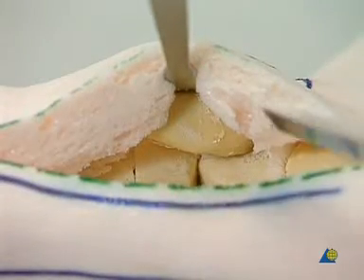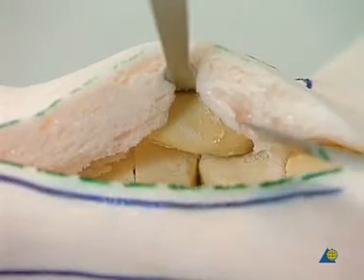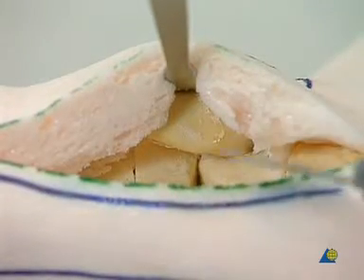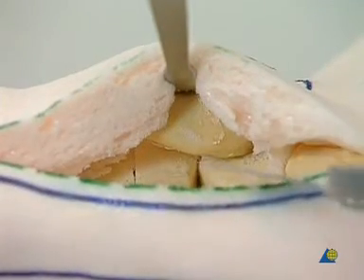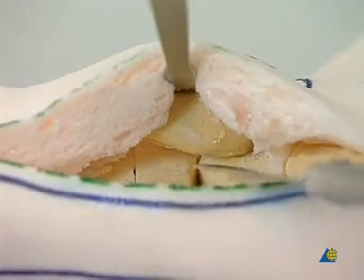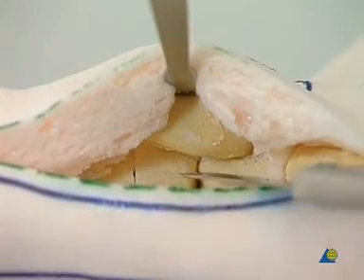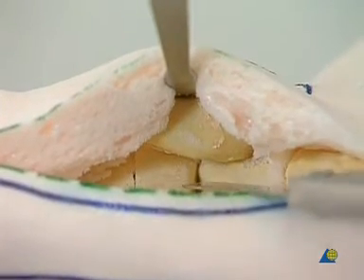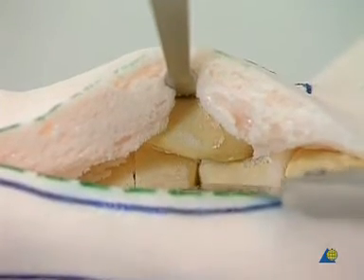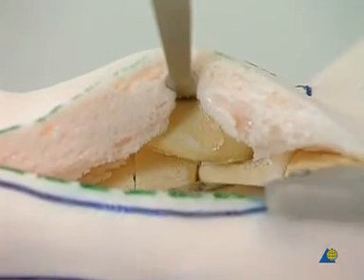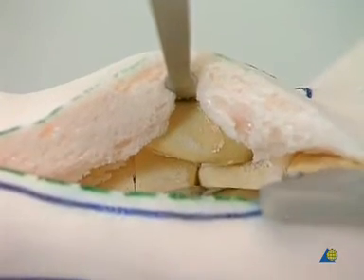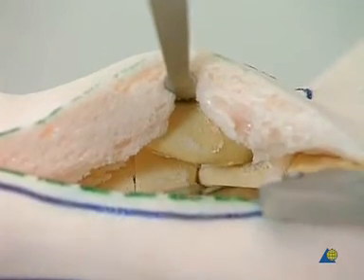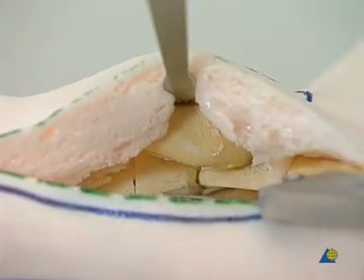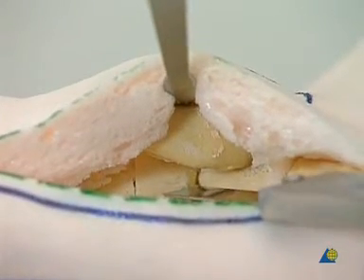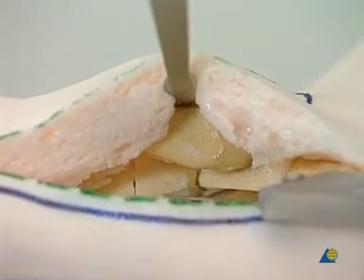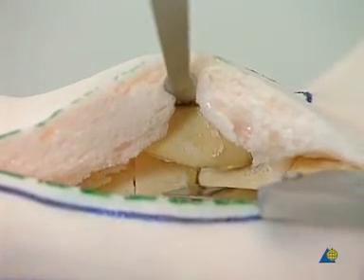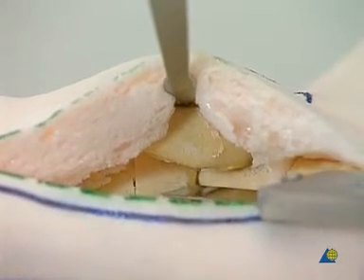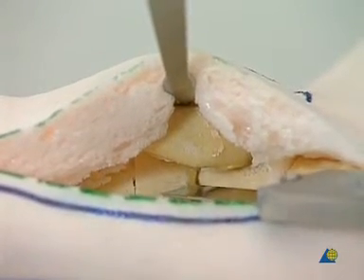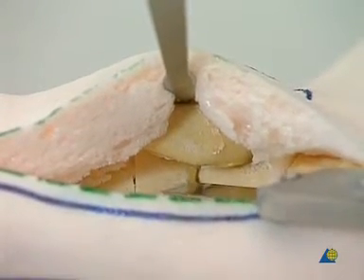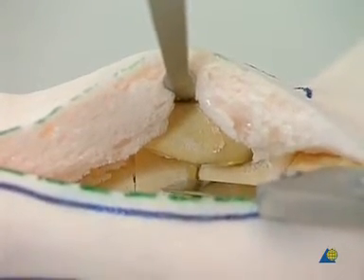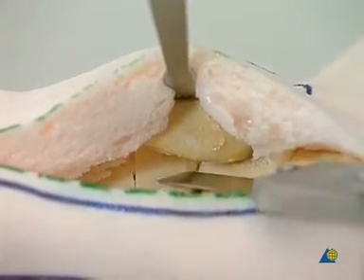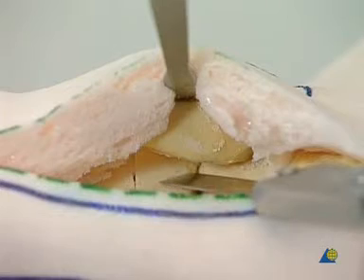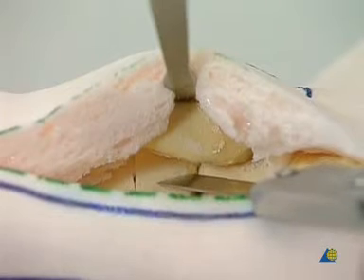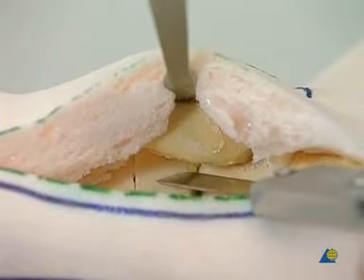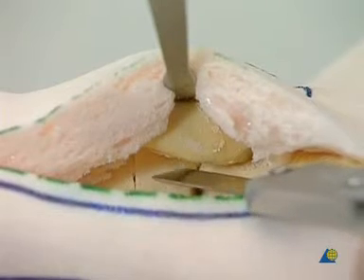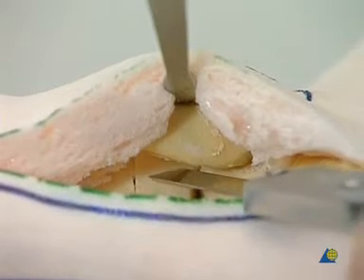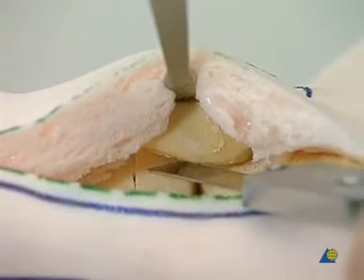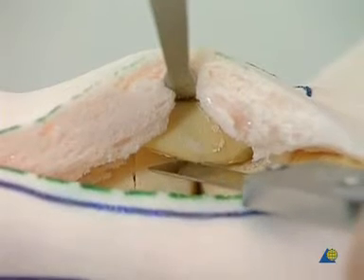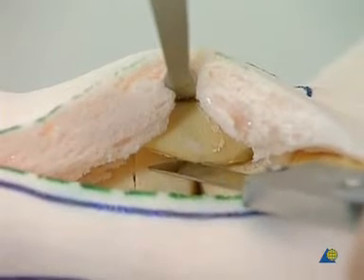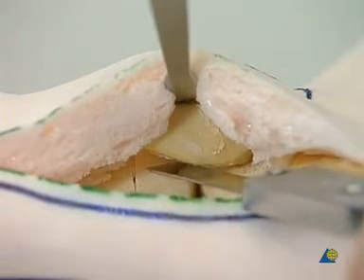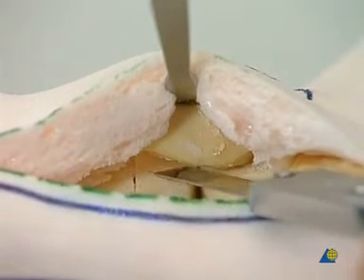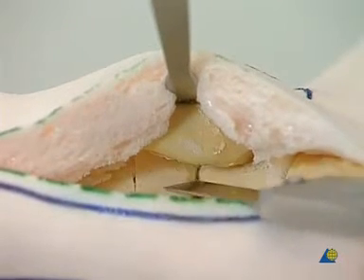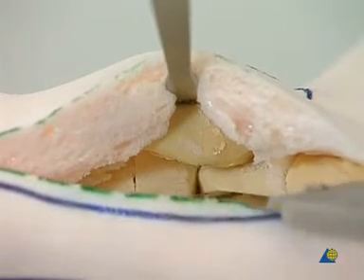The tibial fibular syndesmosis is removed using a rongeur. In addition, the cortical bone of both tibia and fibula is removed with a thin osteotome.